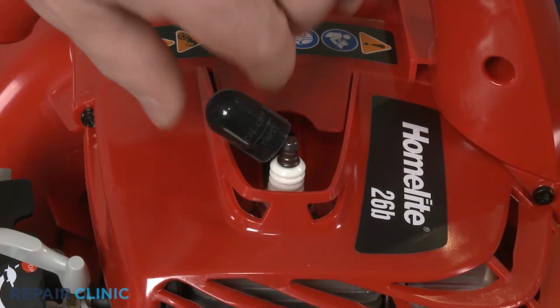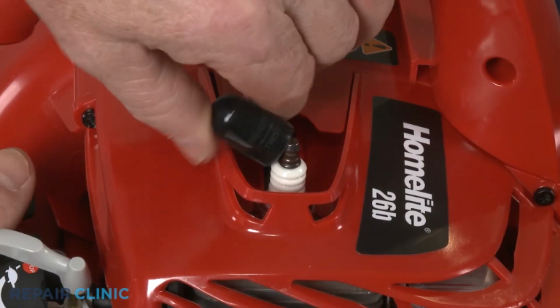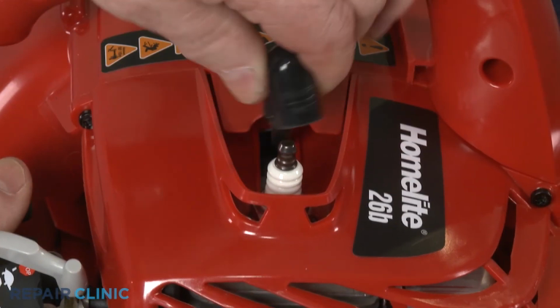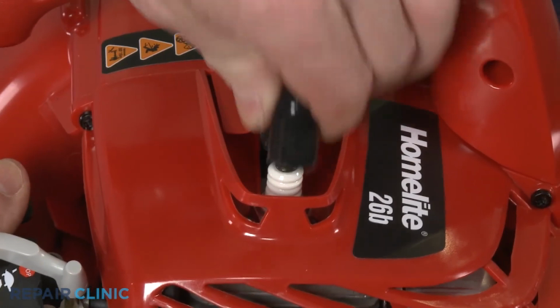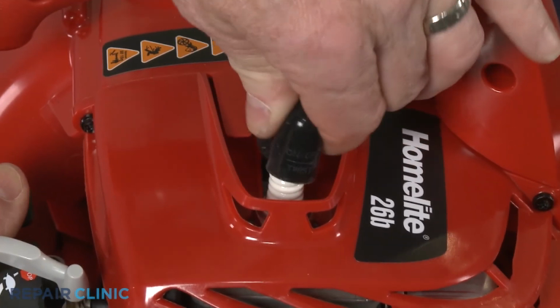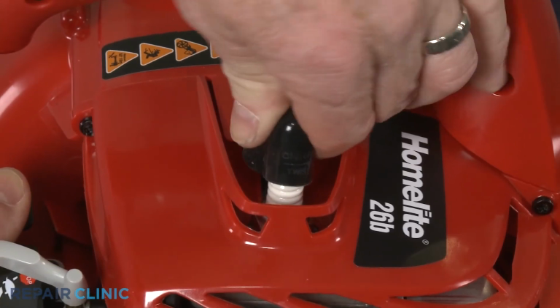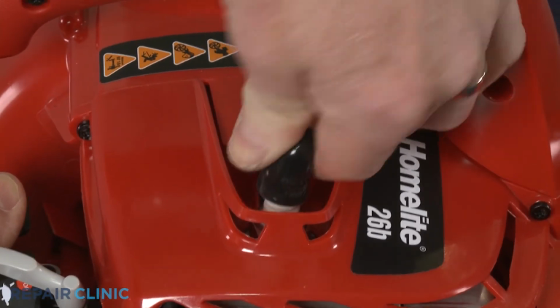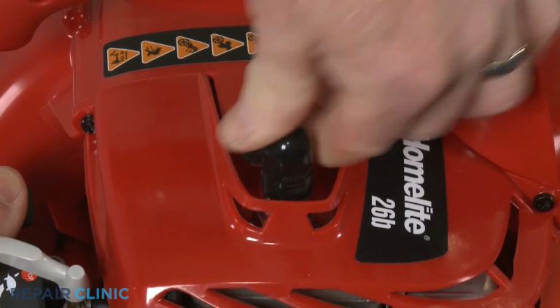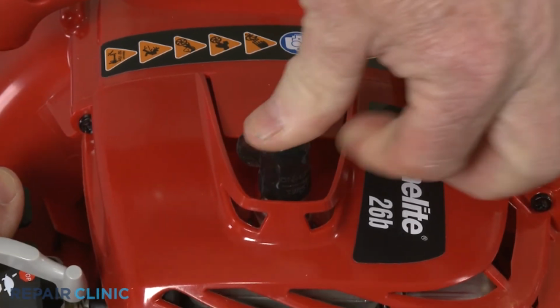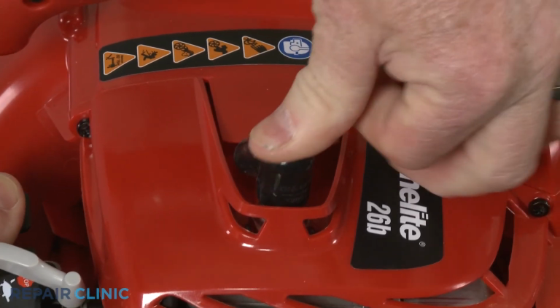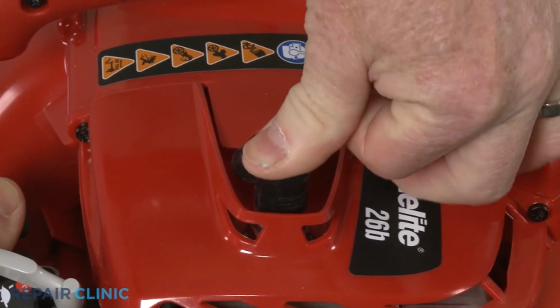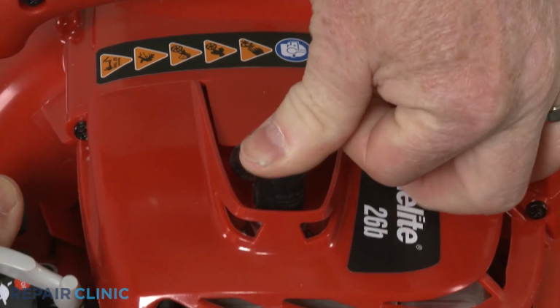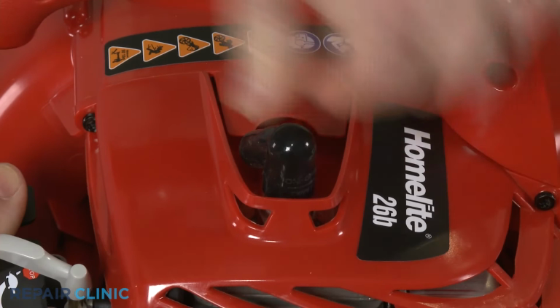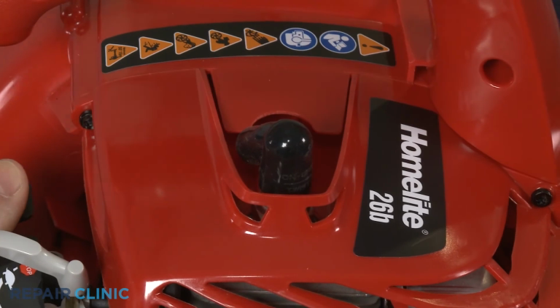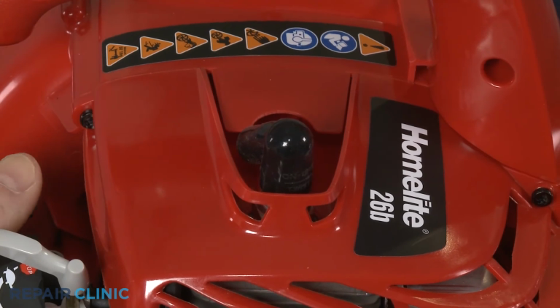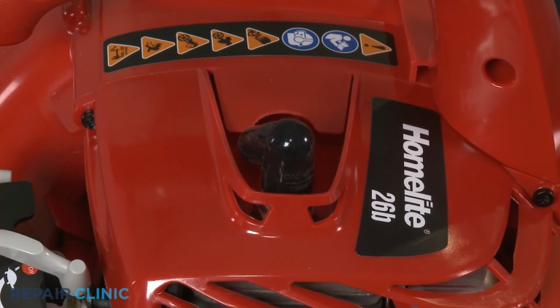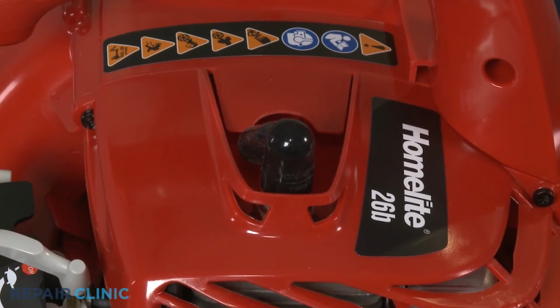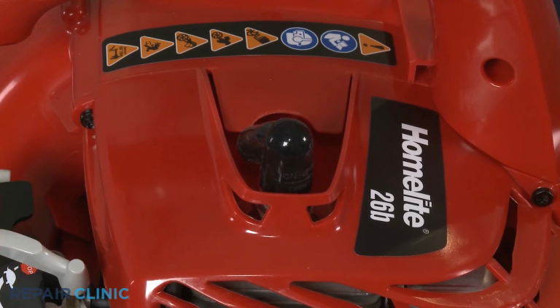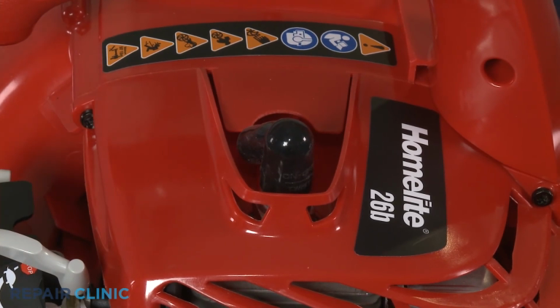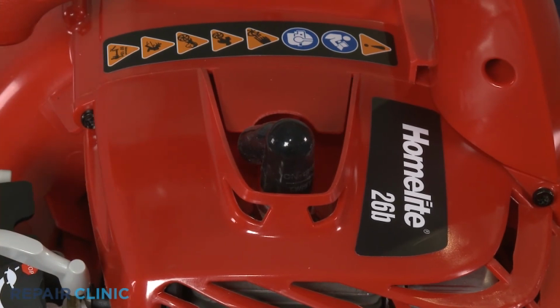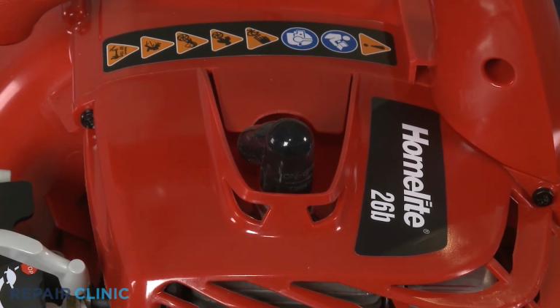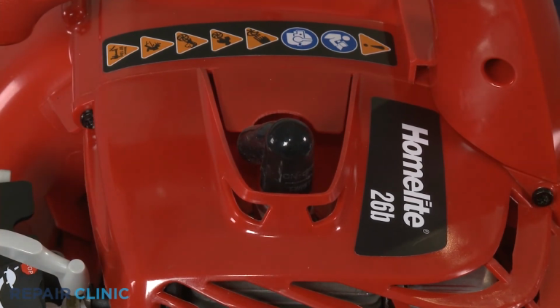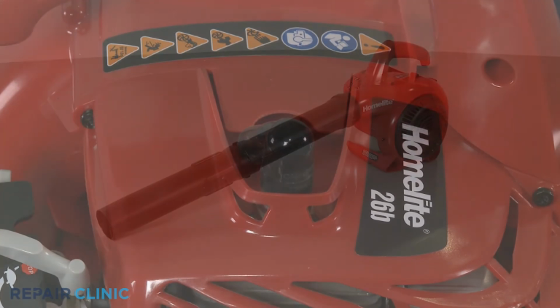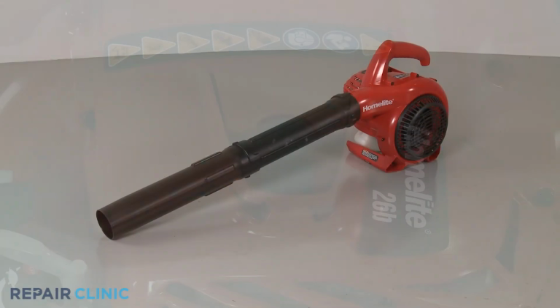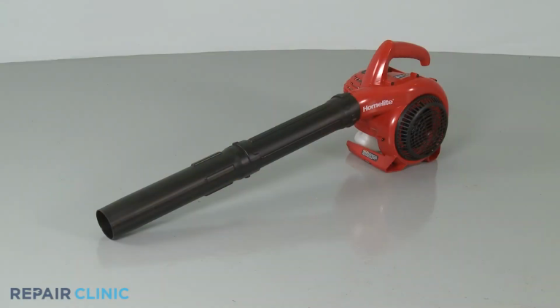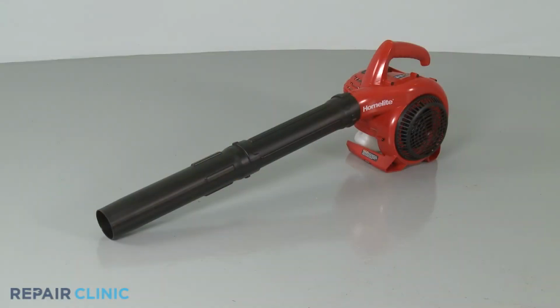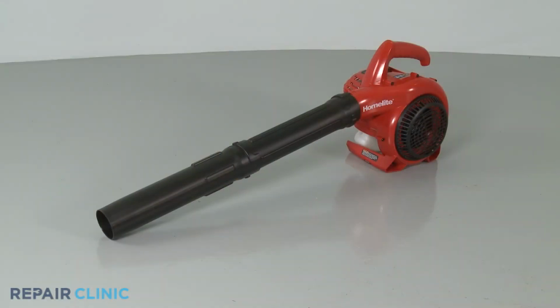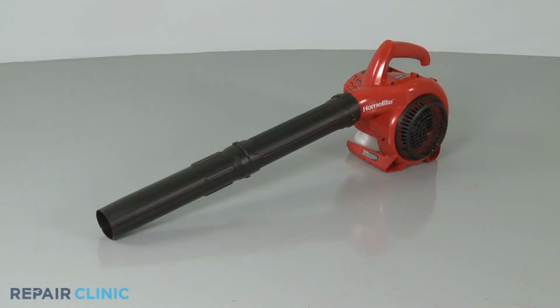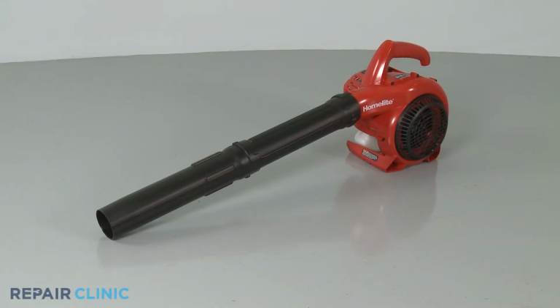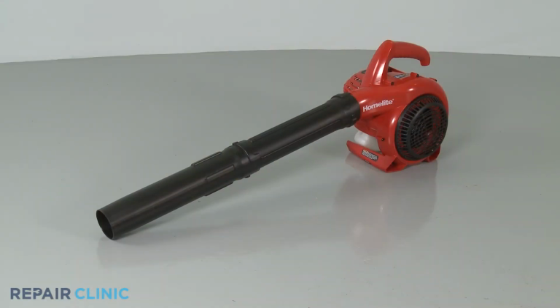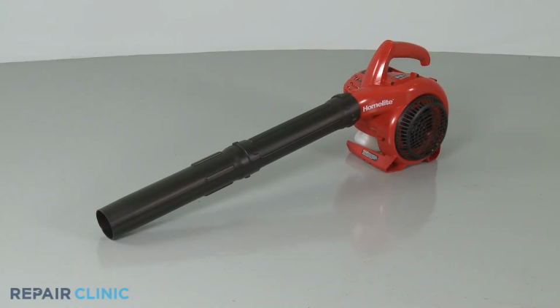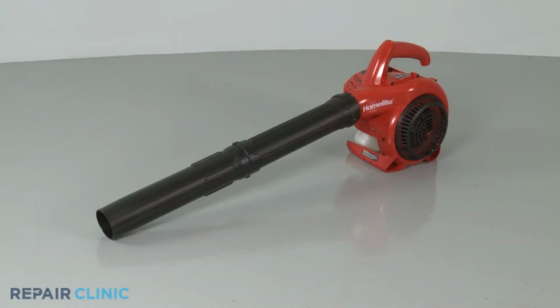Reattach the wire and boot to the spark plug, refill the fuel tank if necessary, and your leaf blower should be ready for use.